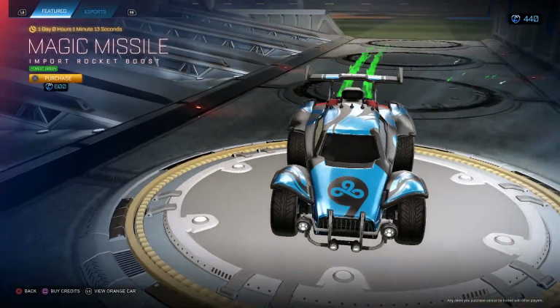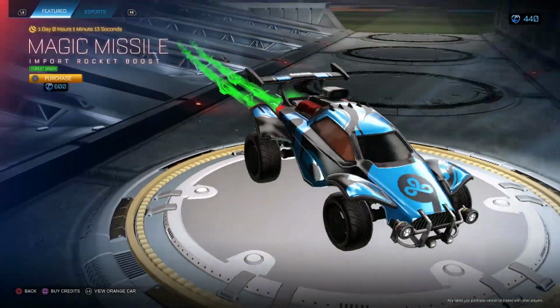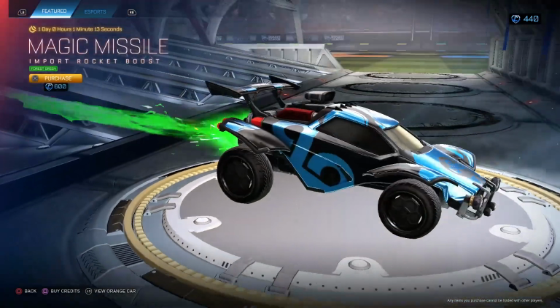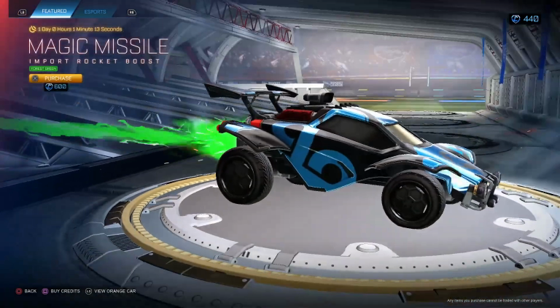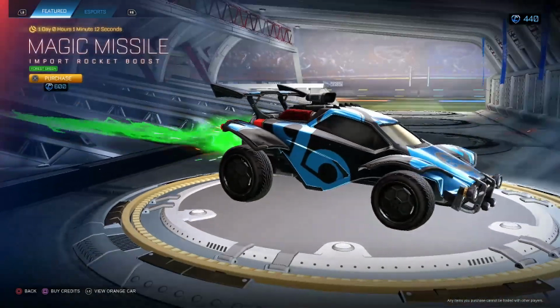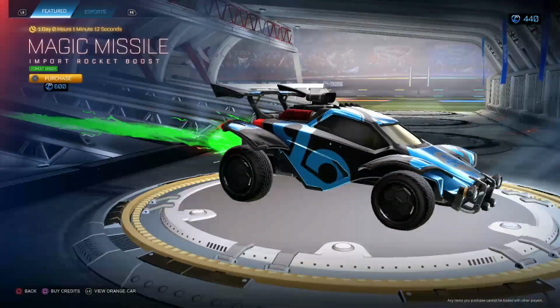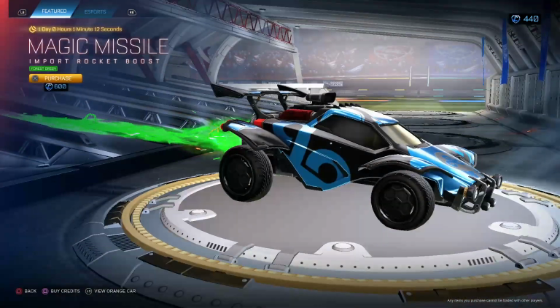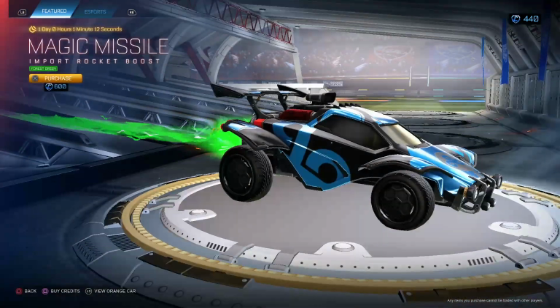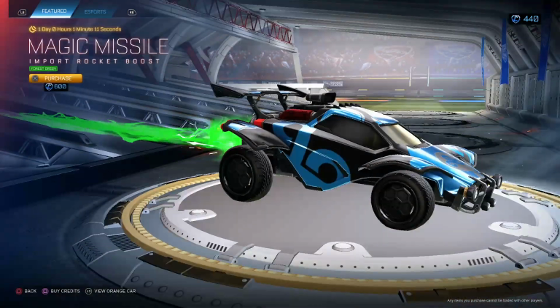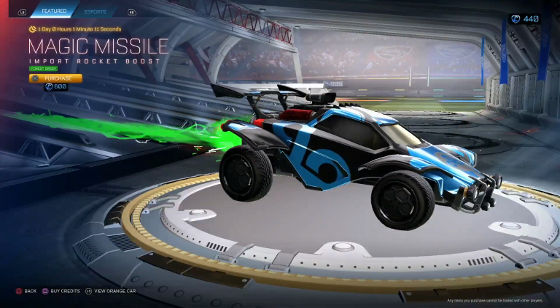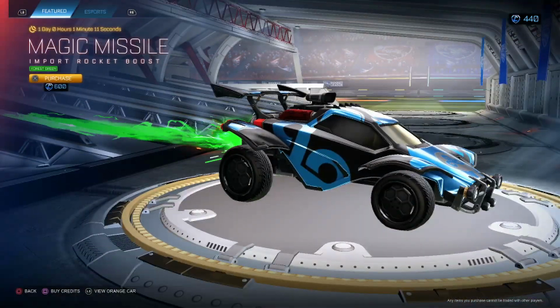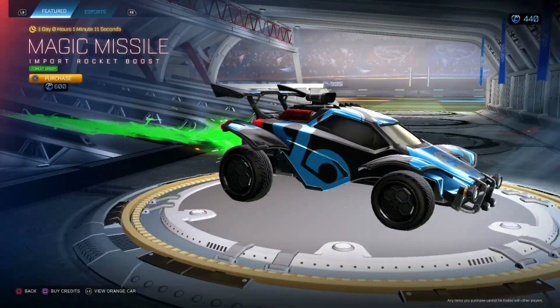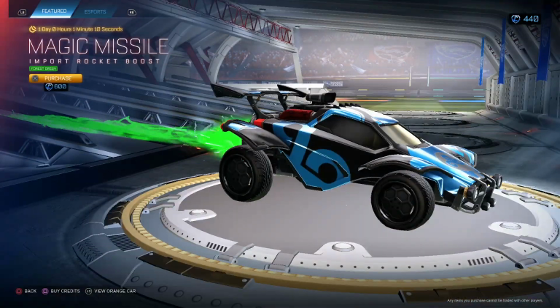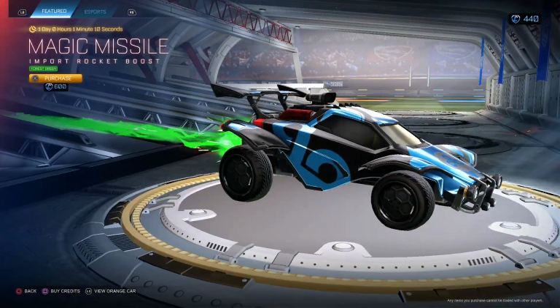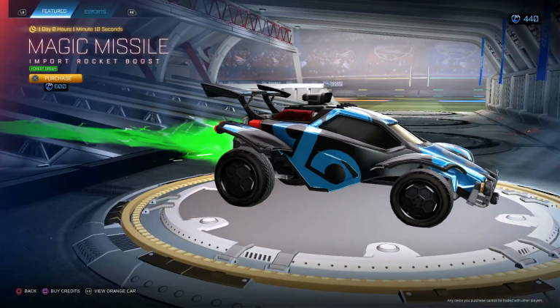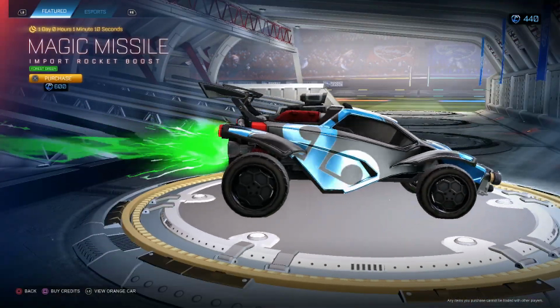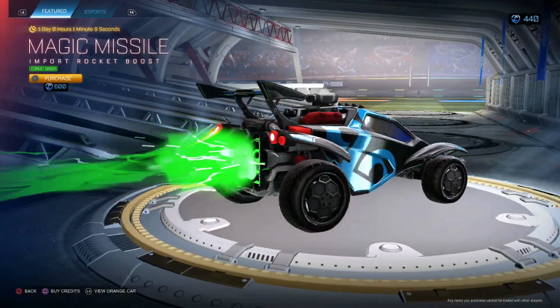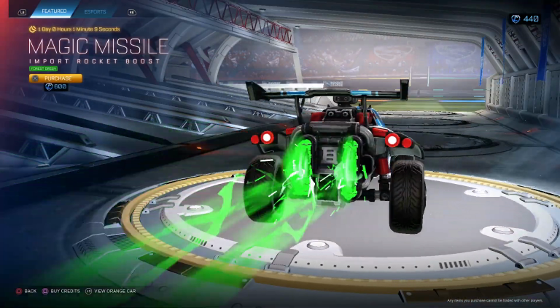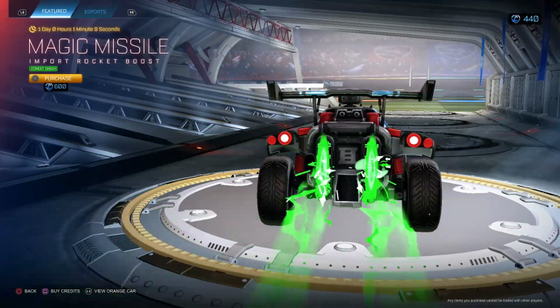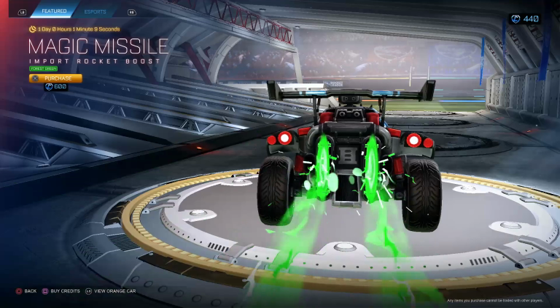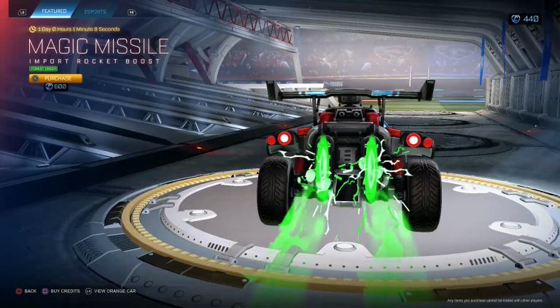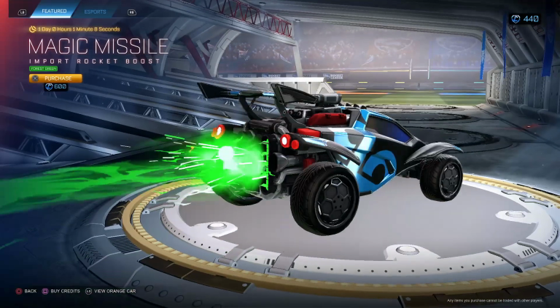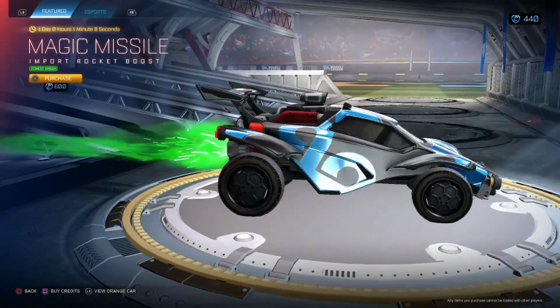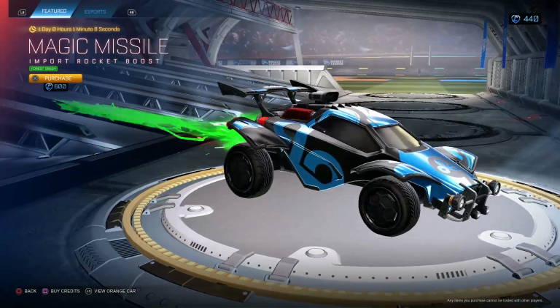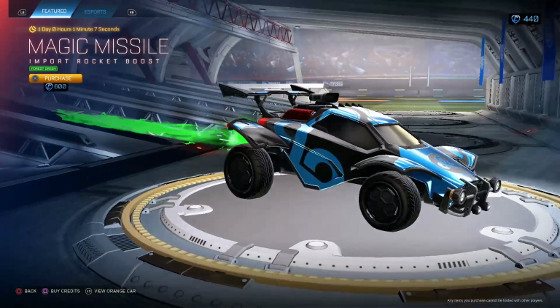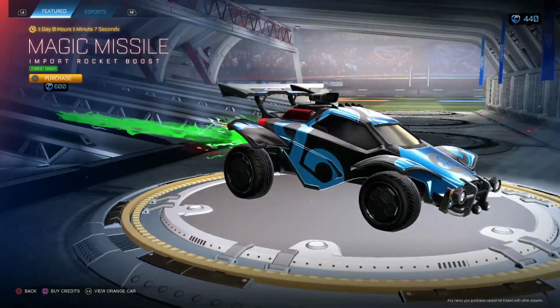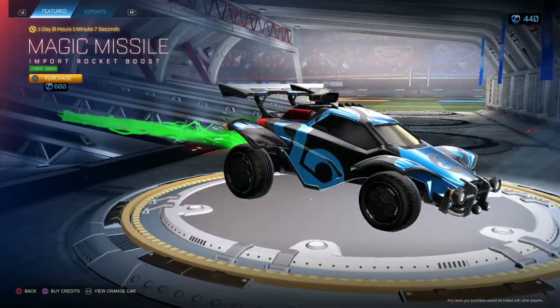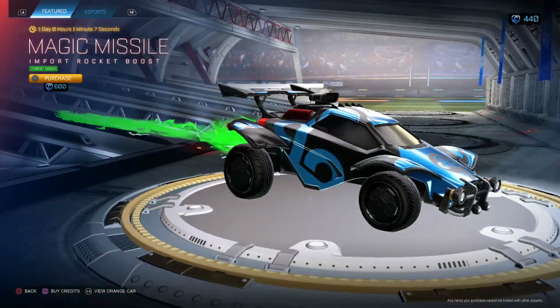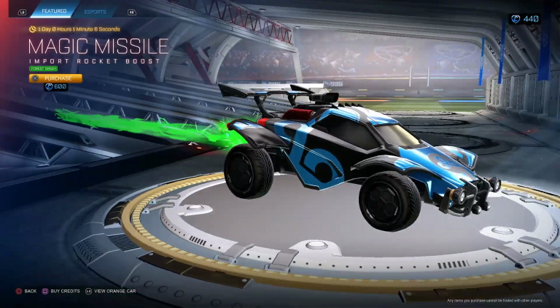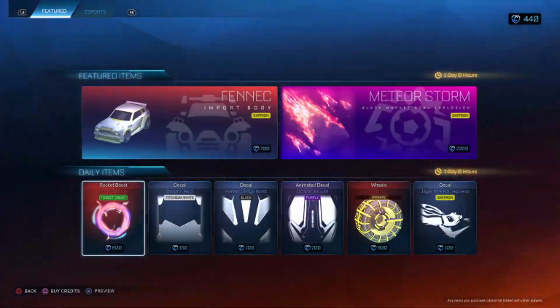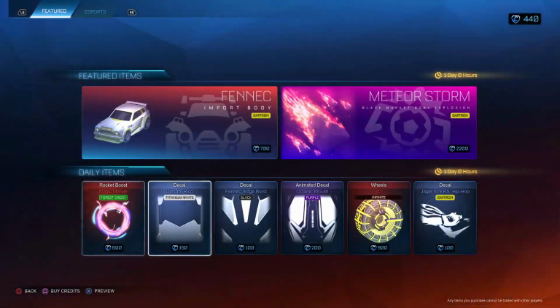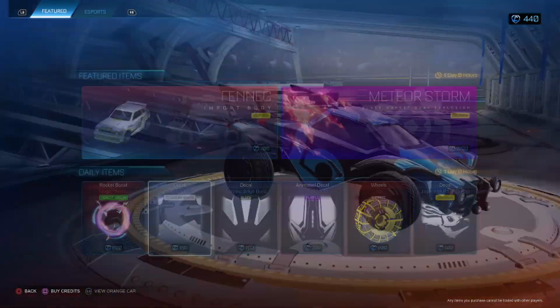Magic Missile Forest Green. I've always liked Magic Missile — 600 credits. Forest Green is not a bad color, I like green. Not bad.